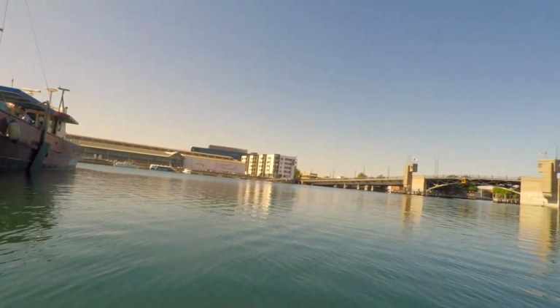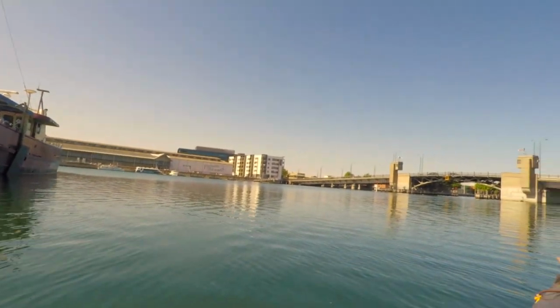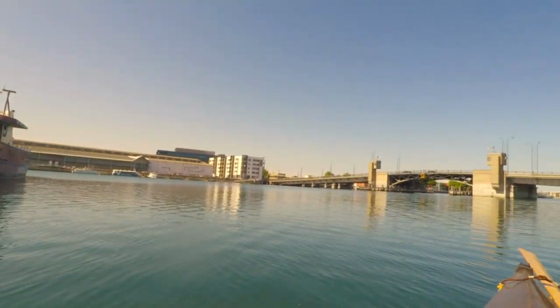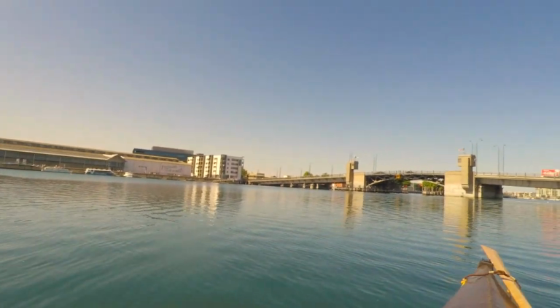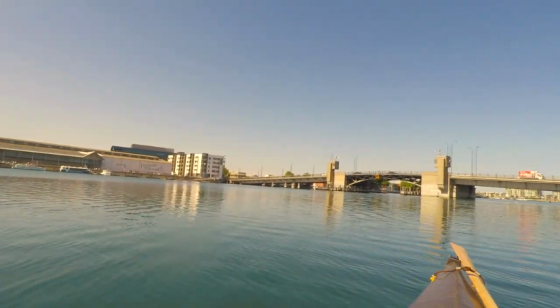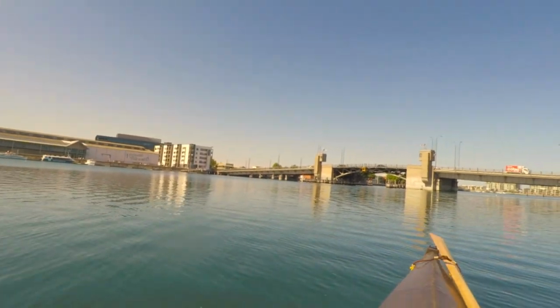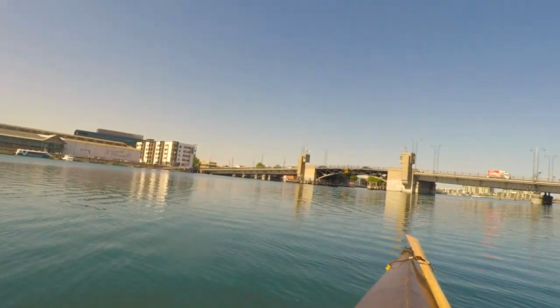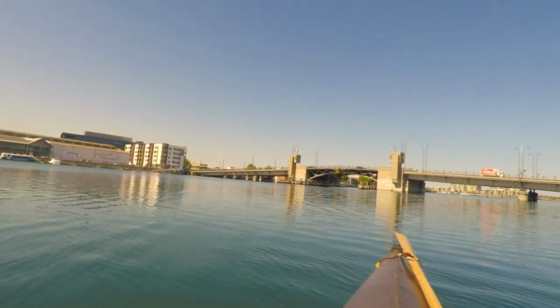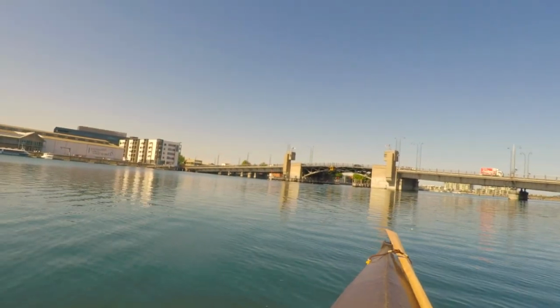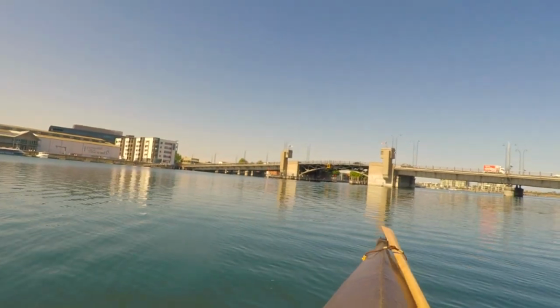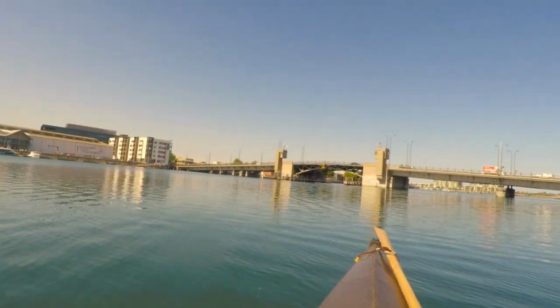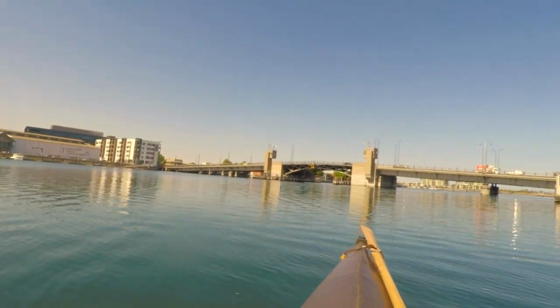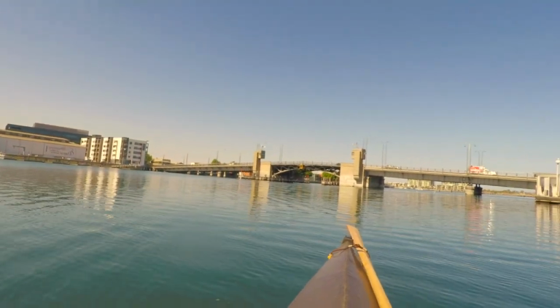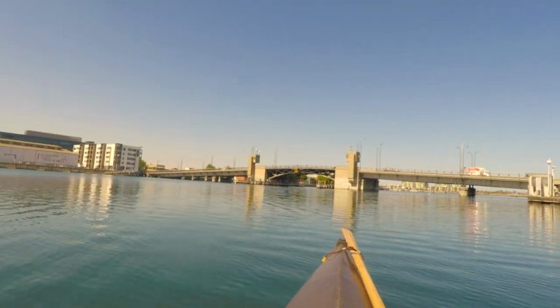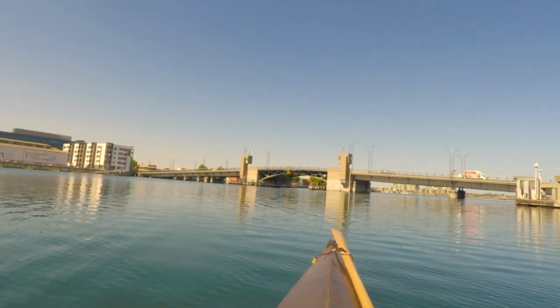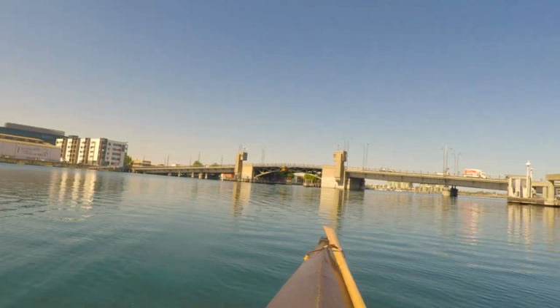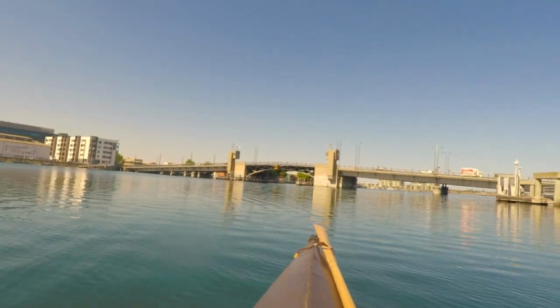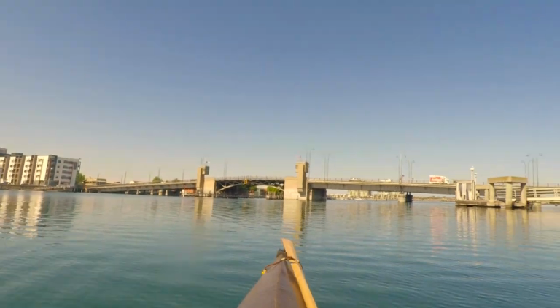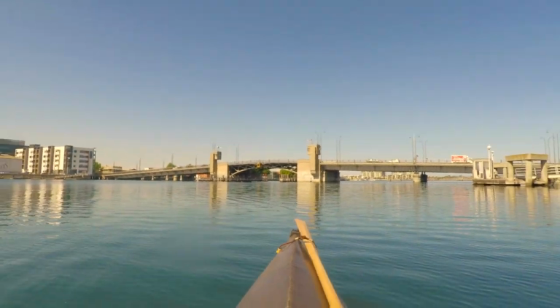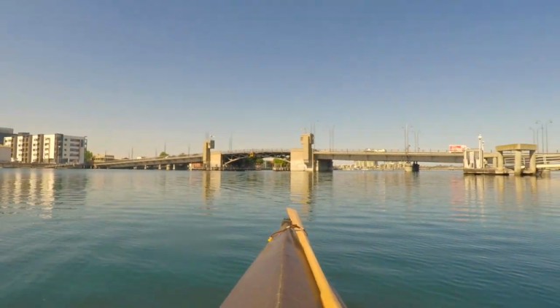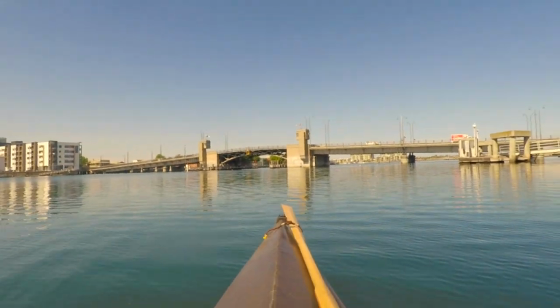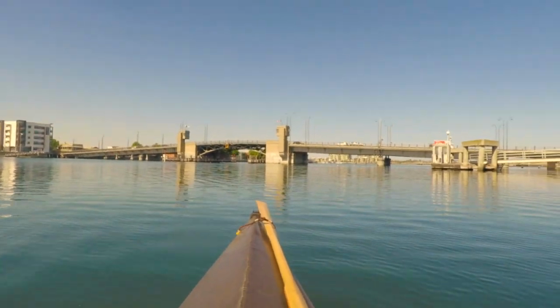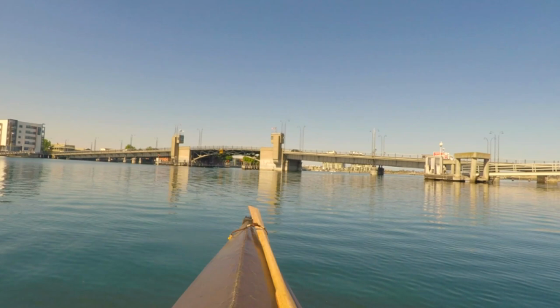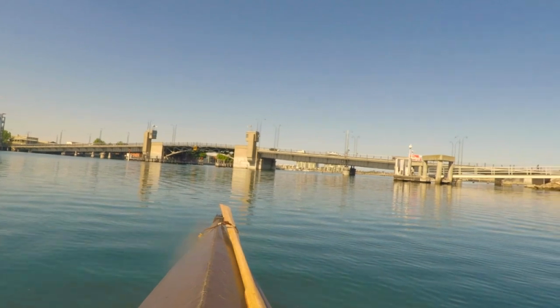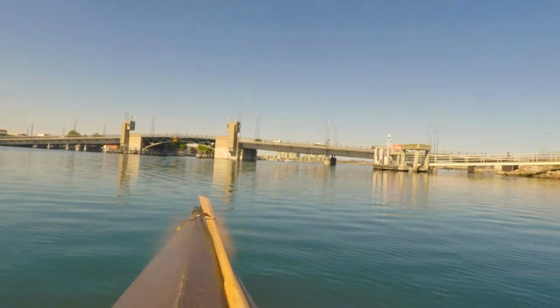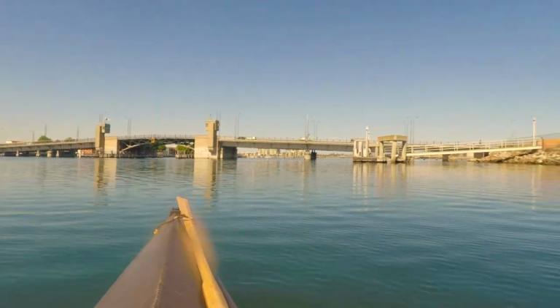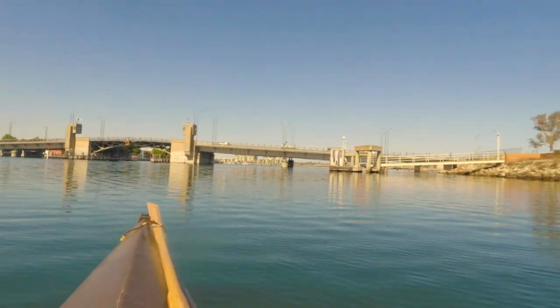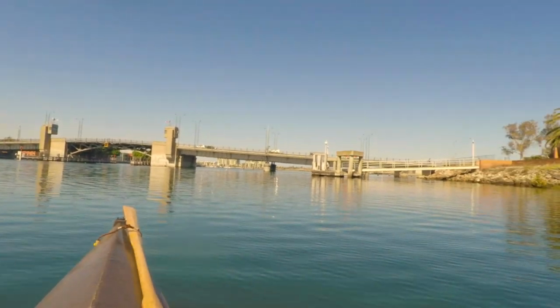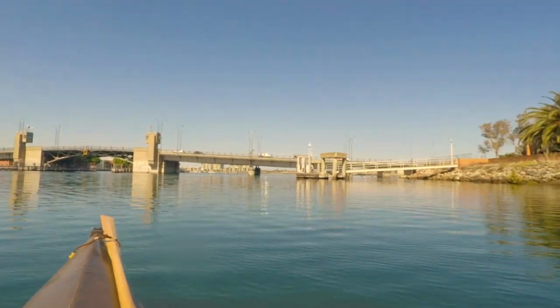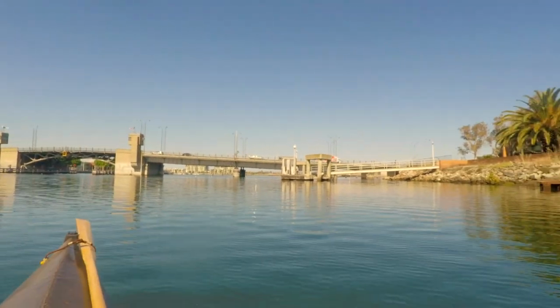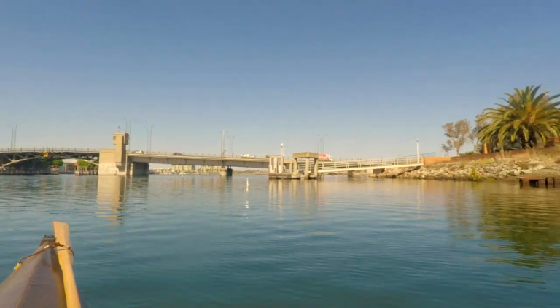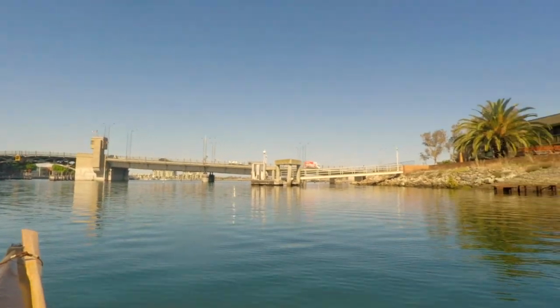And in front of us we have the Birkenhead Bridge, loaded up with traffic as always.